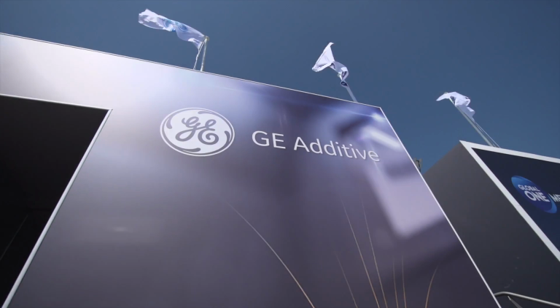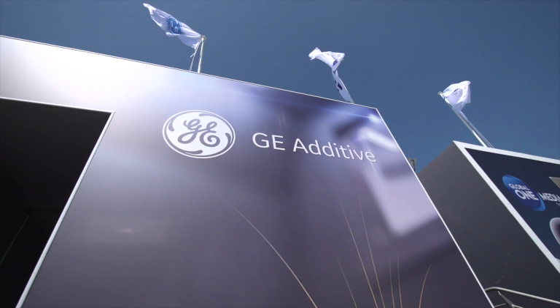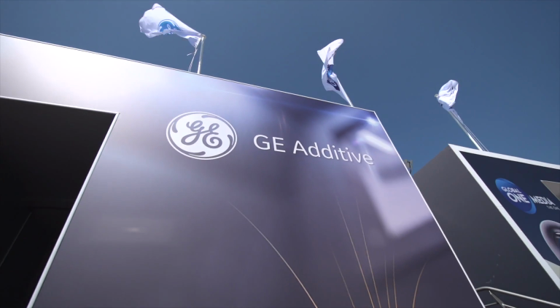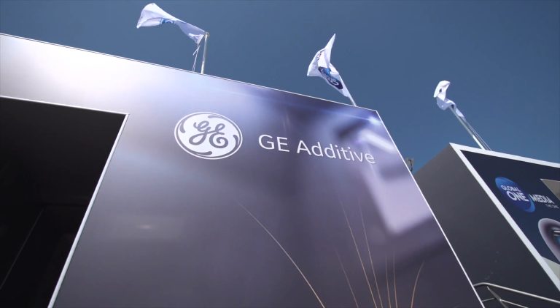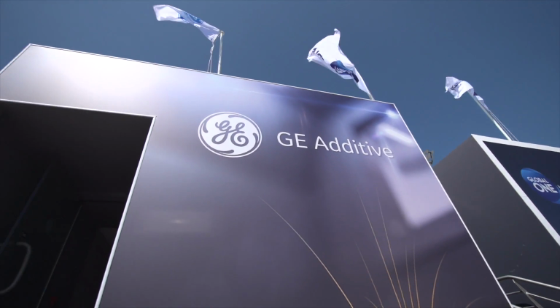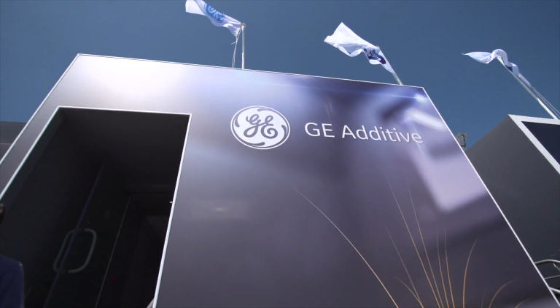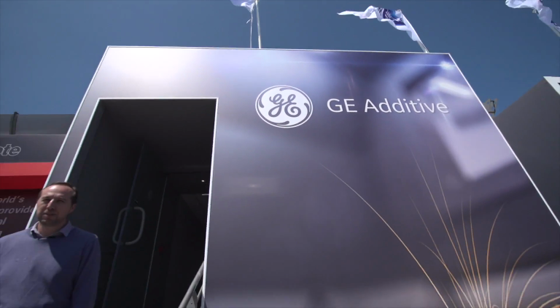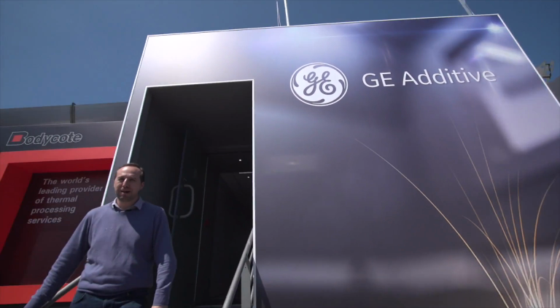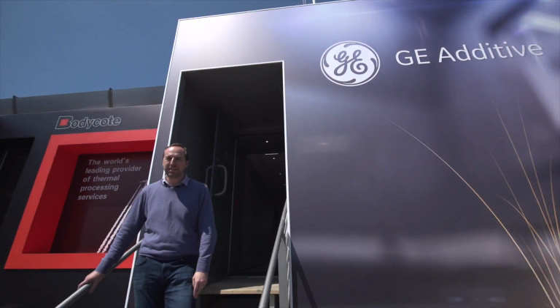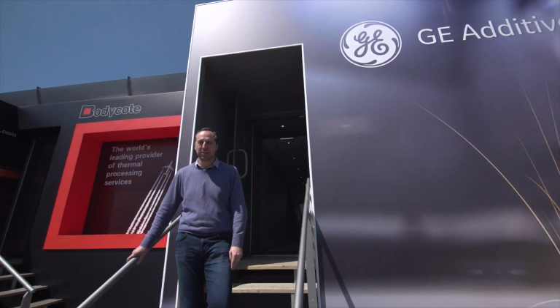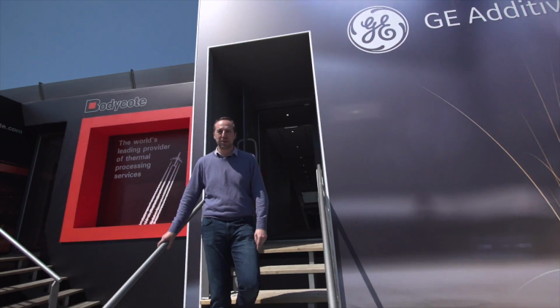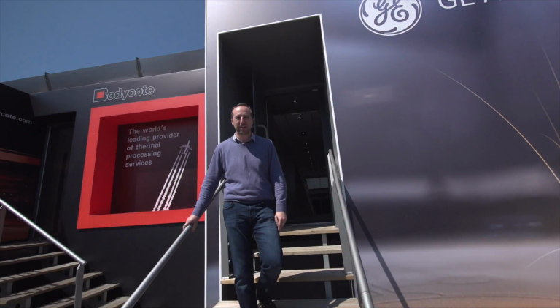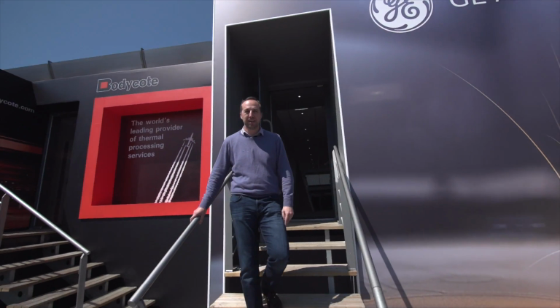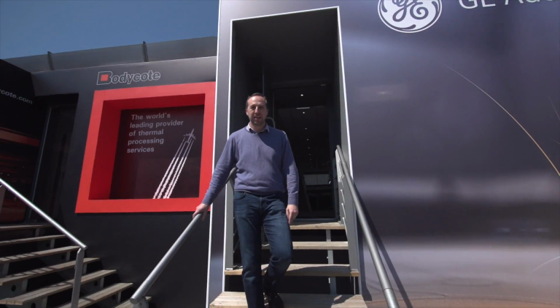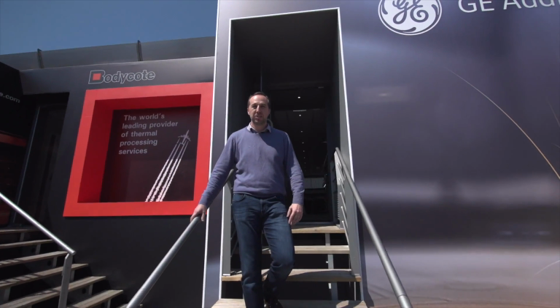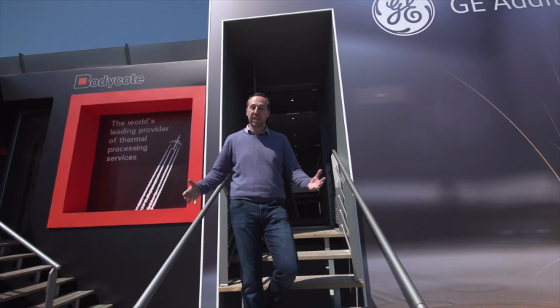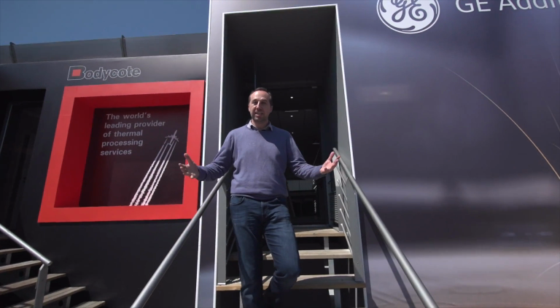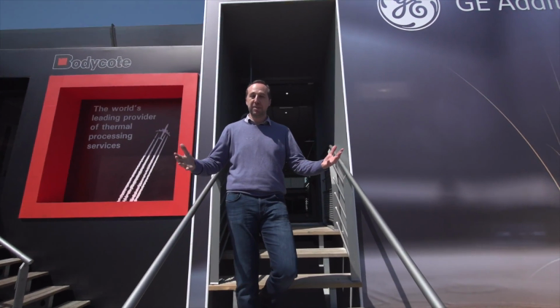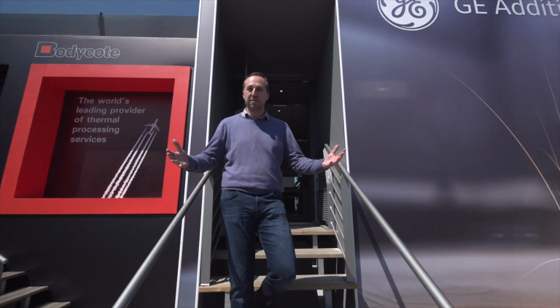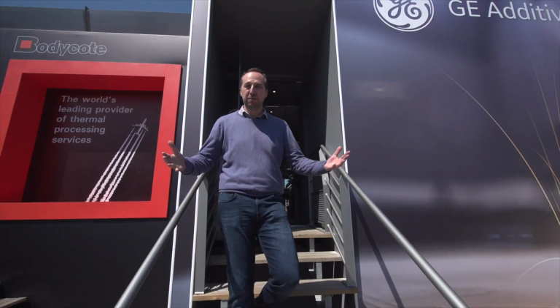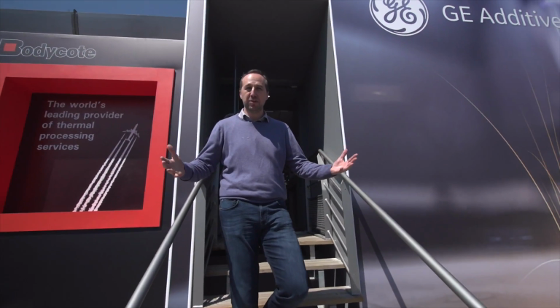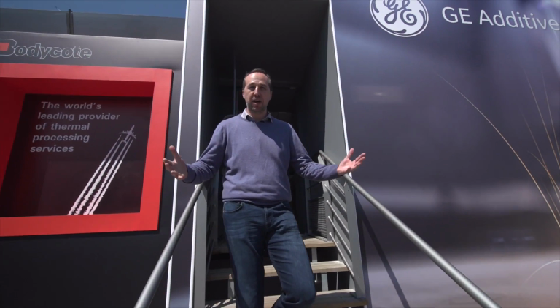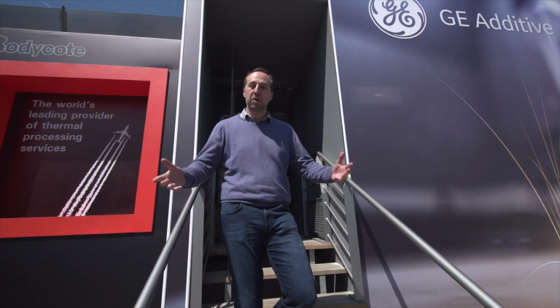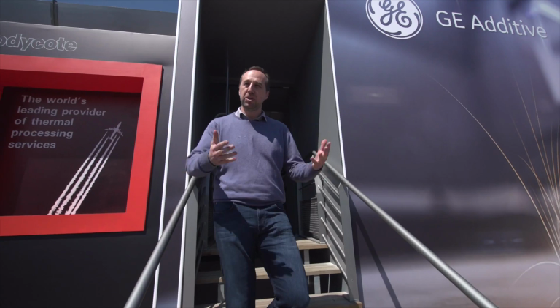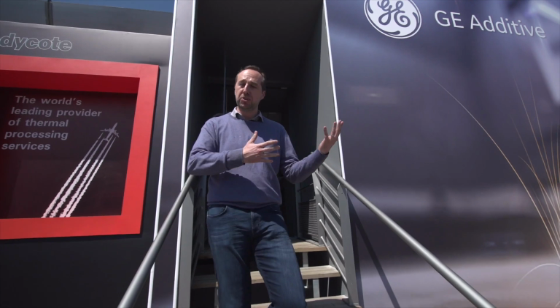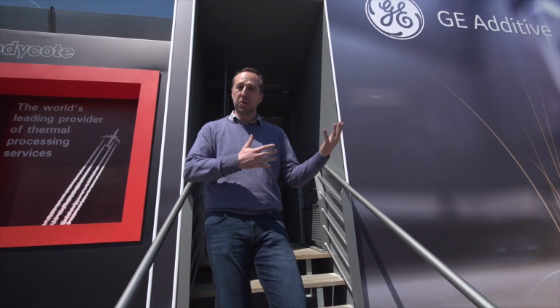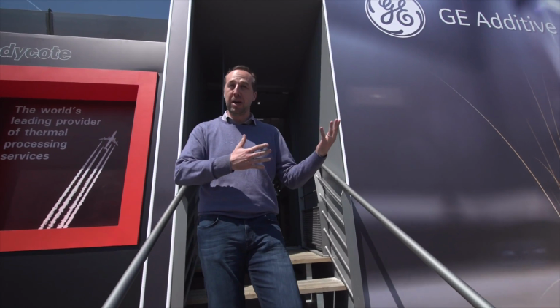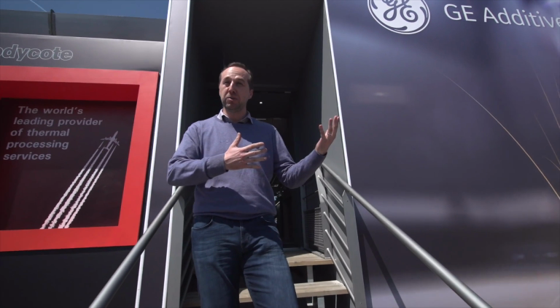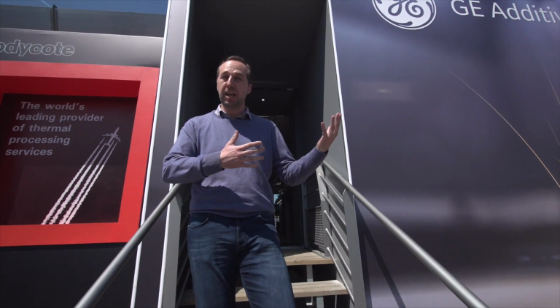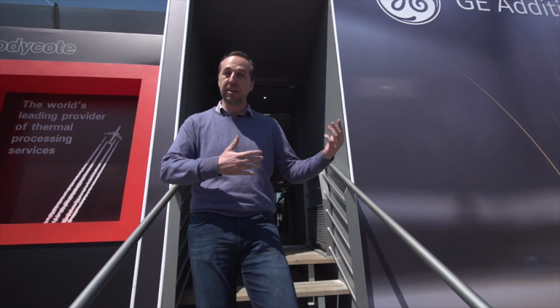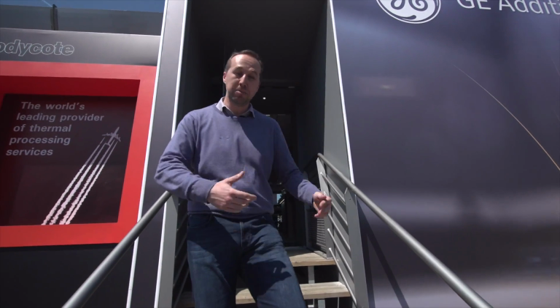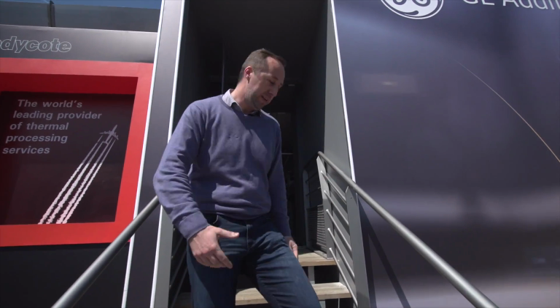Hey everybody, welcome to the Paris Air Show. GE Additive are here for the first time and I wanted to show you our new chalet. Come on in.